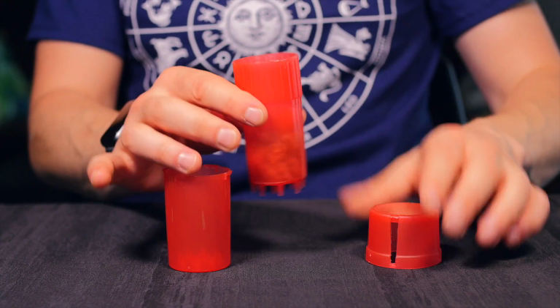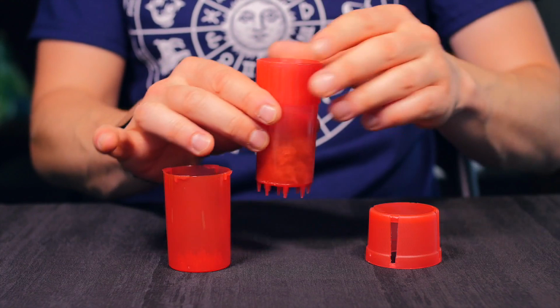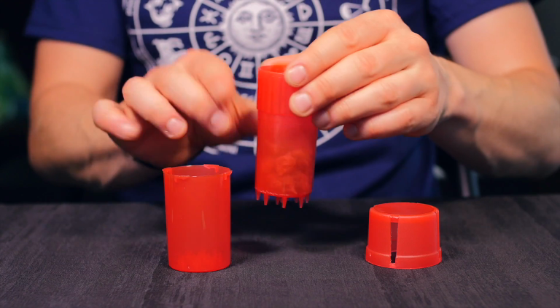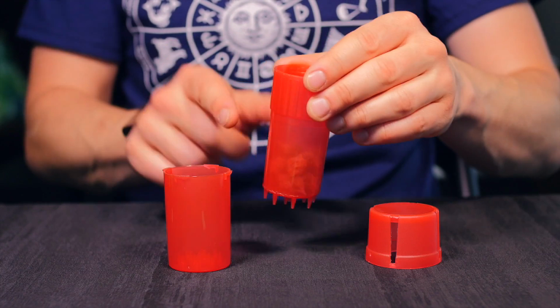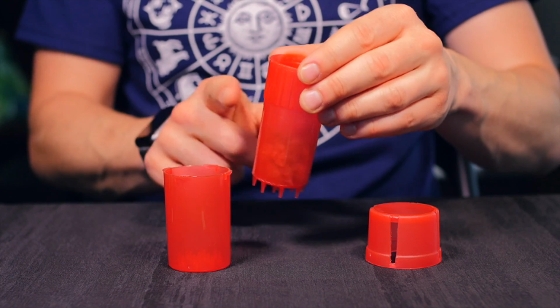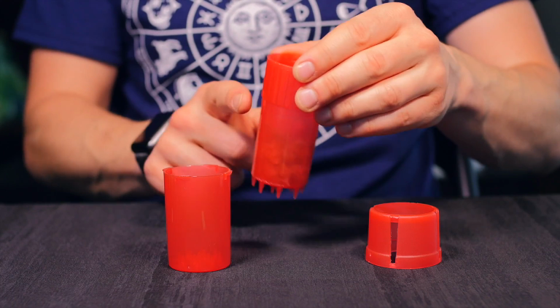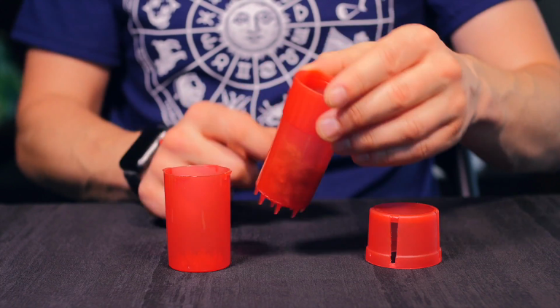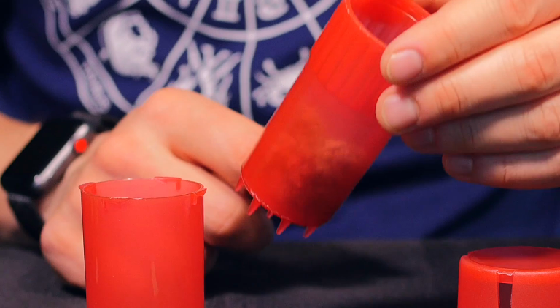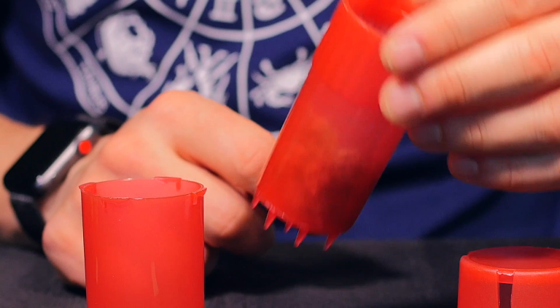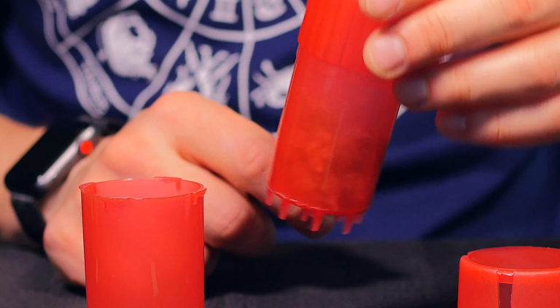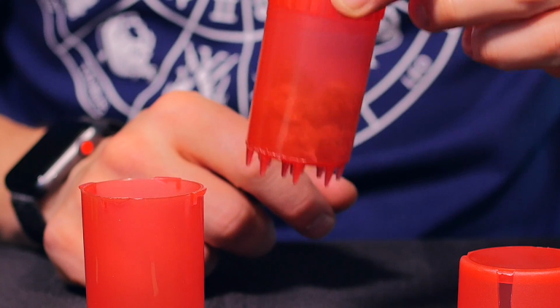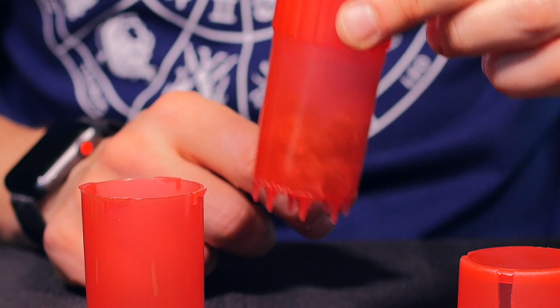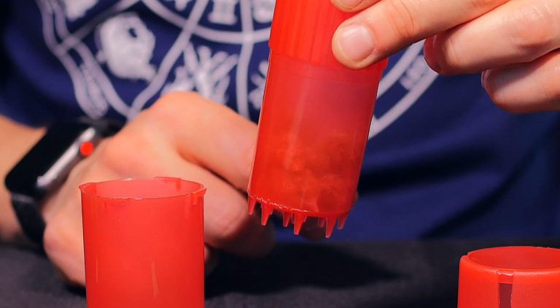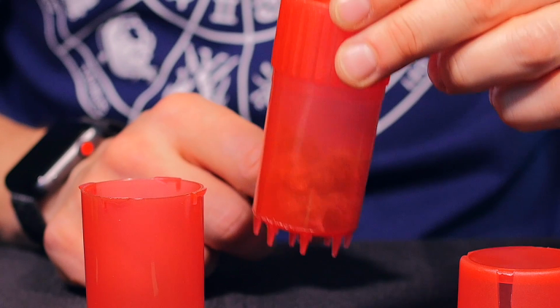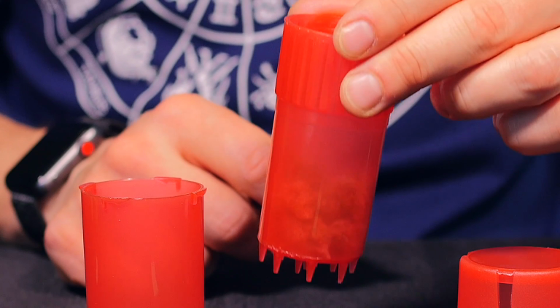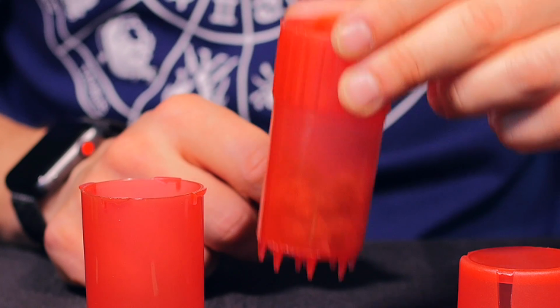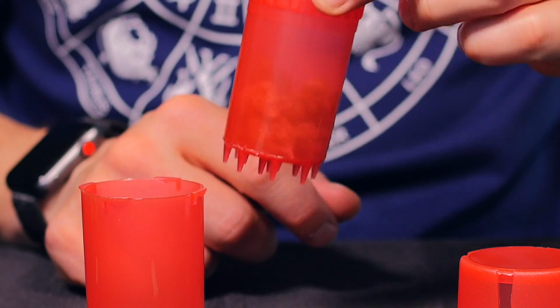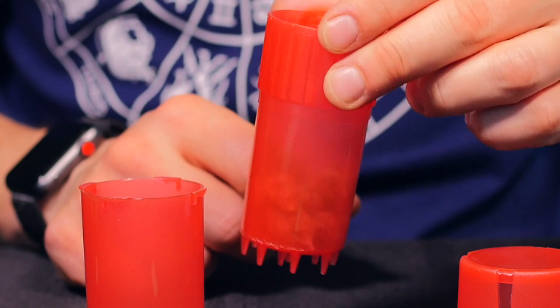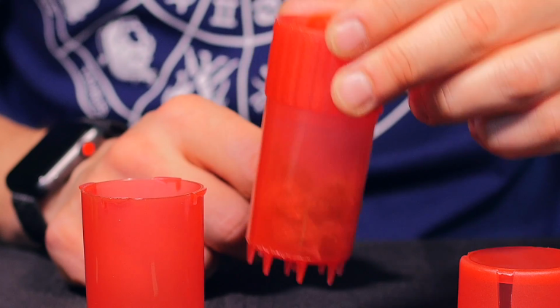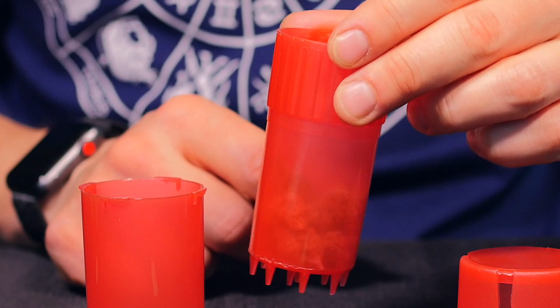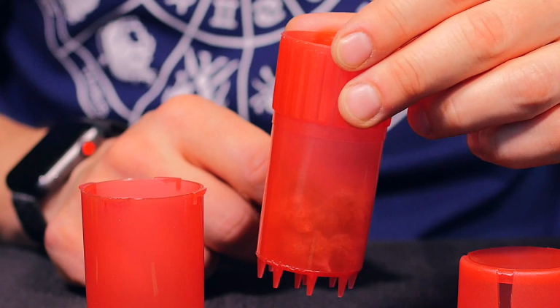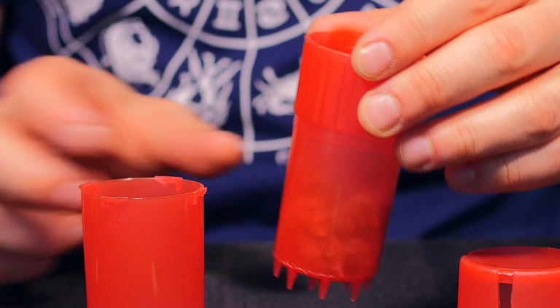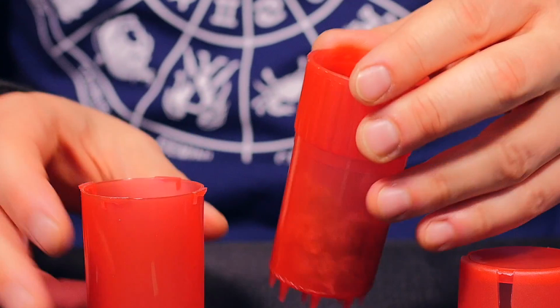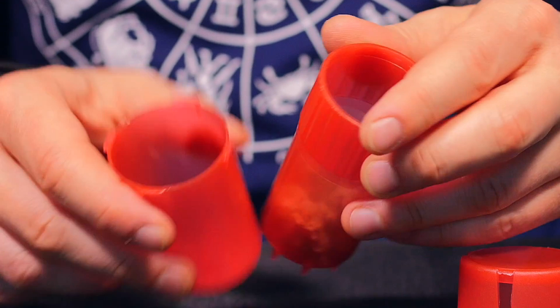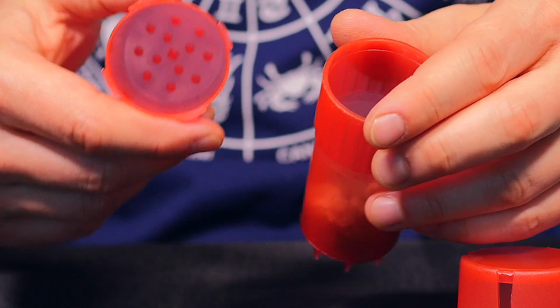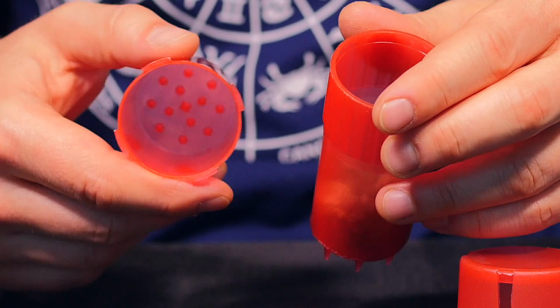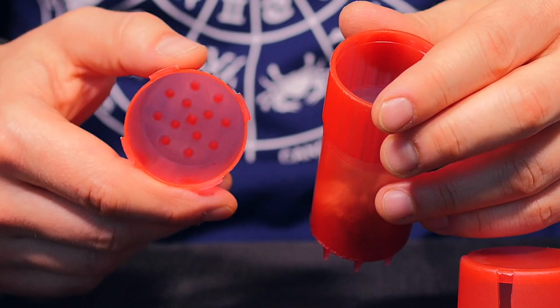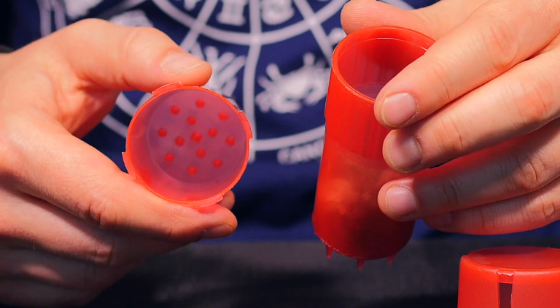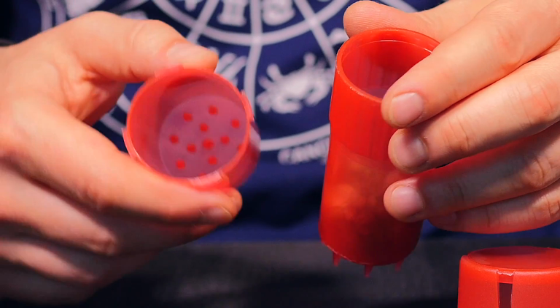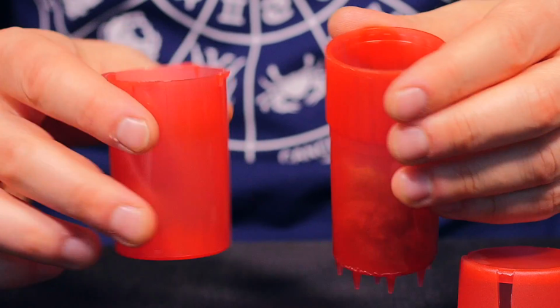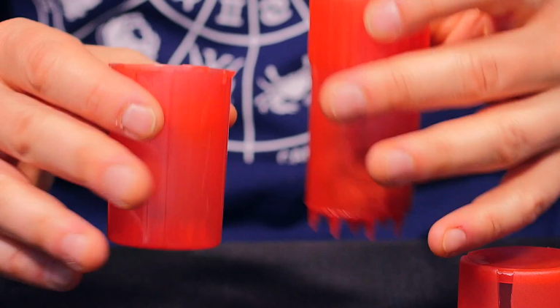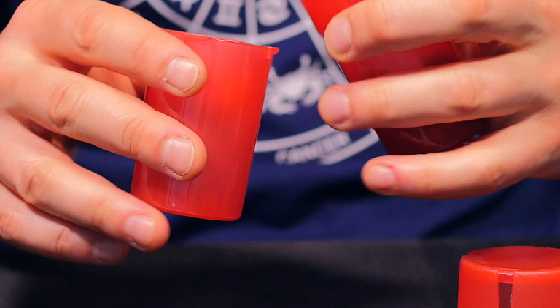This is where you hold your herb. This is 2 grams — that can hold a lot in there. And that's the grinding compartment.